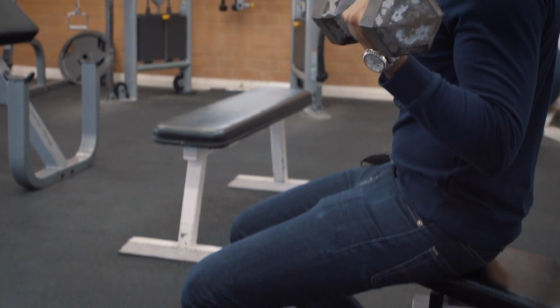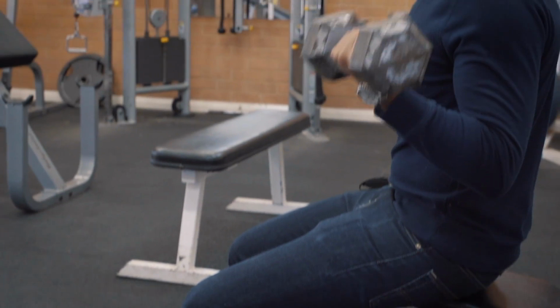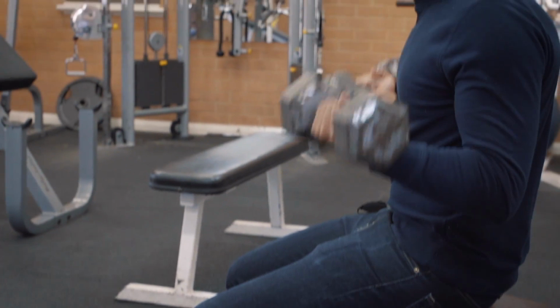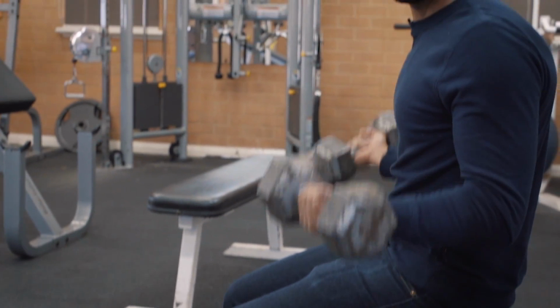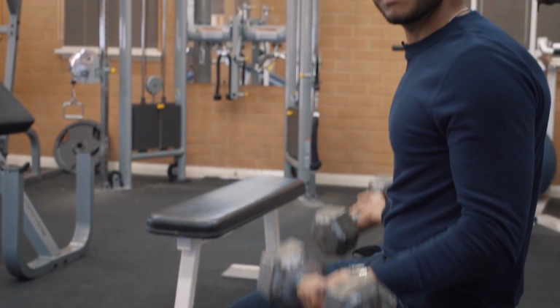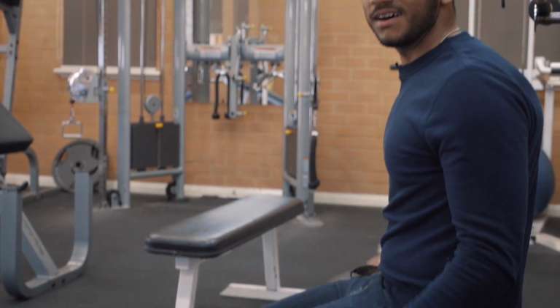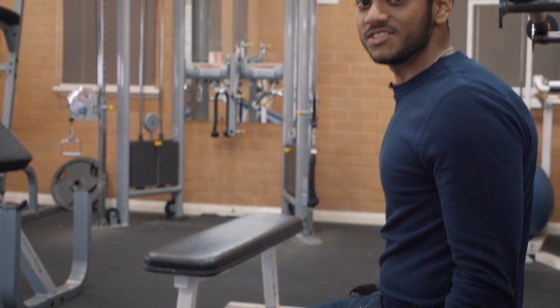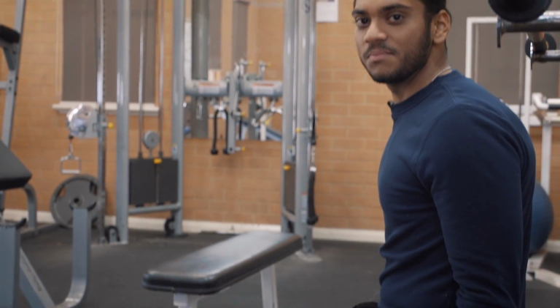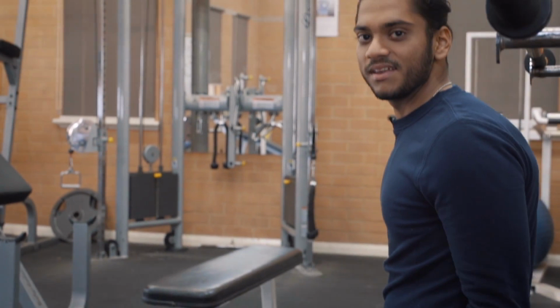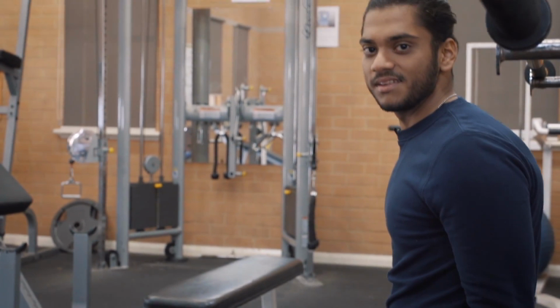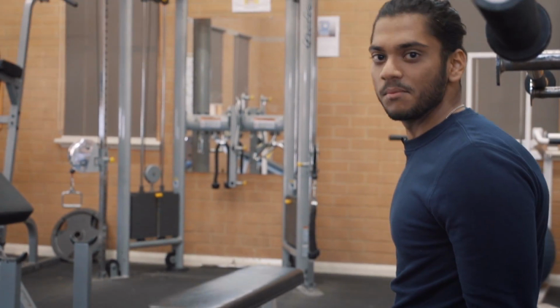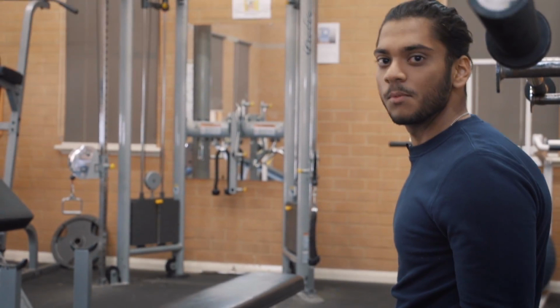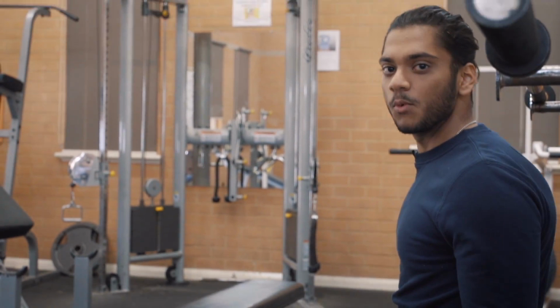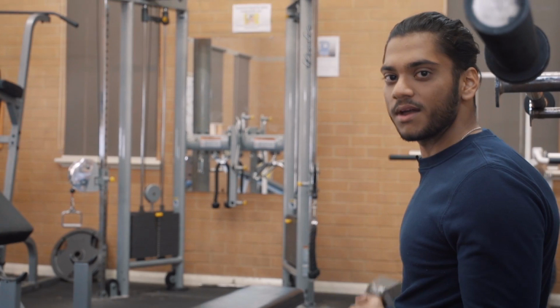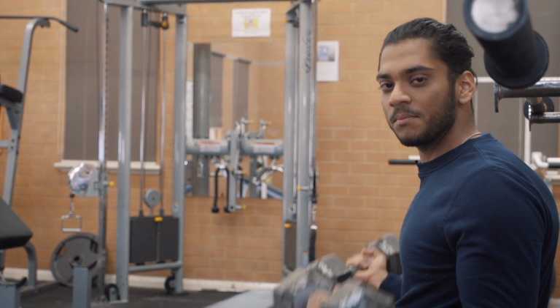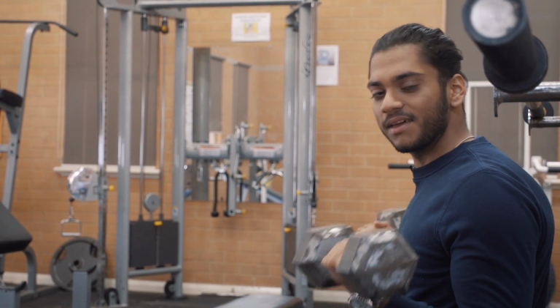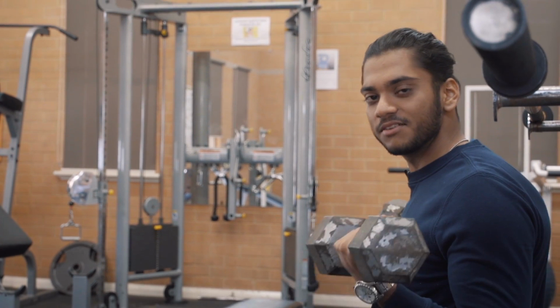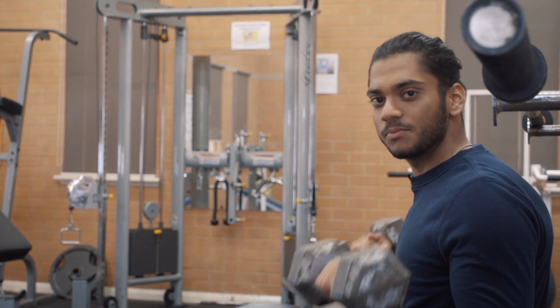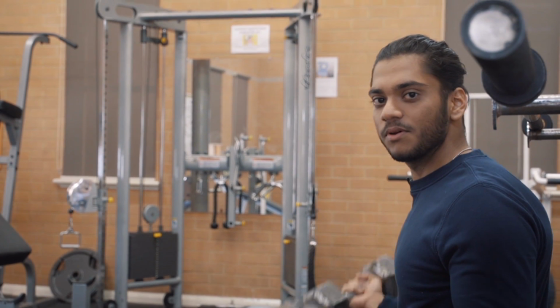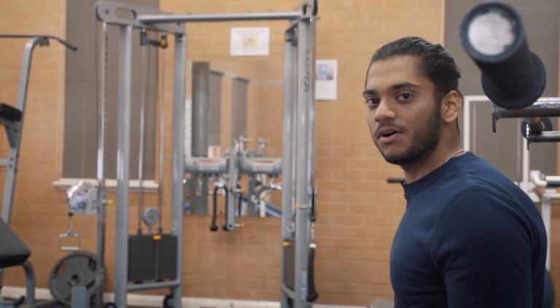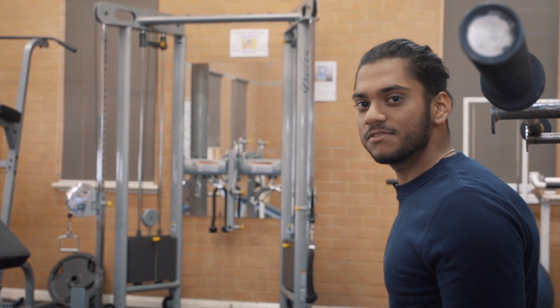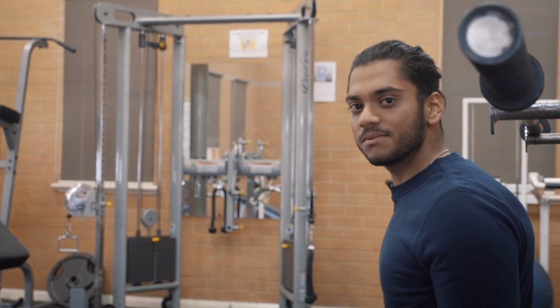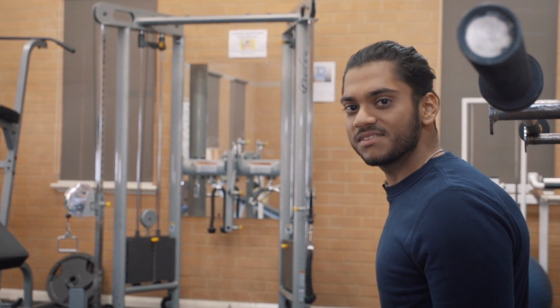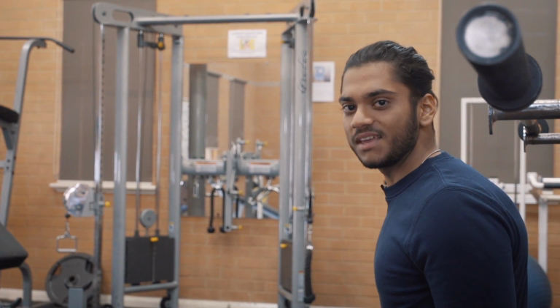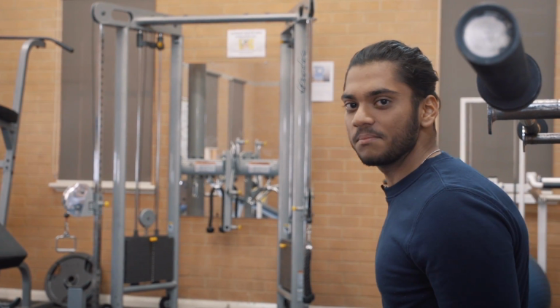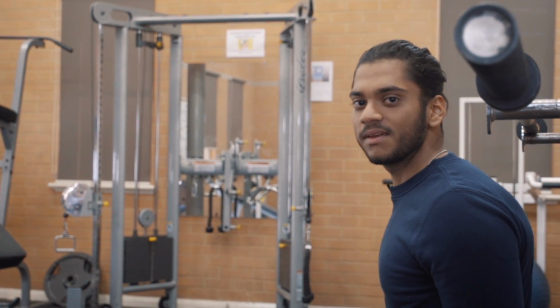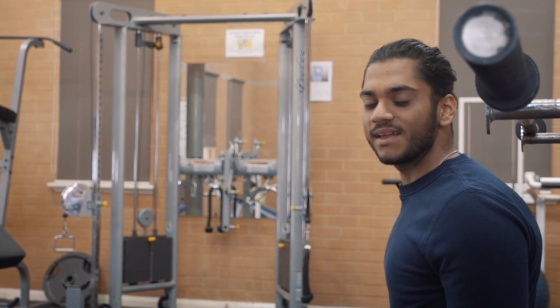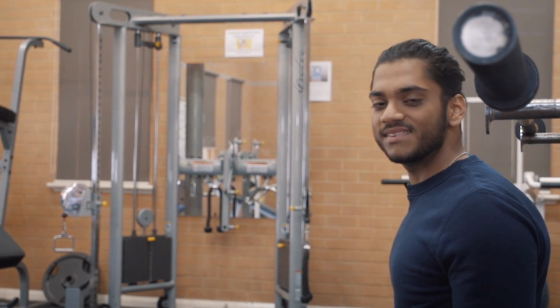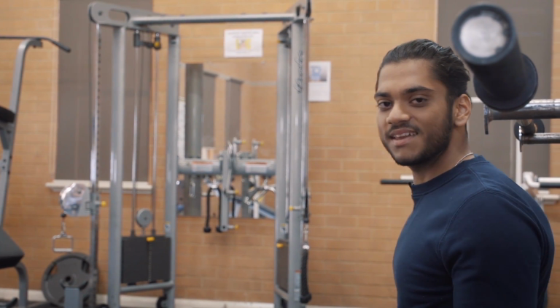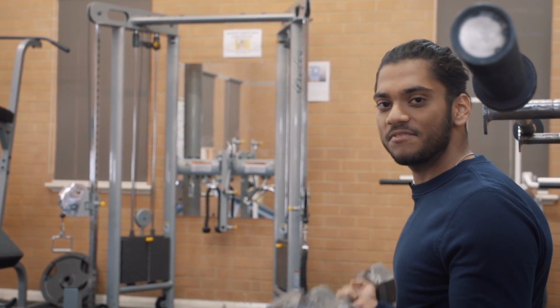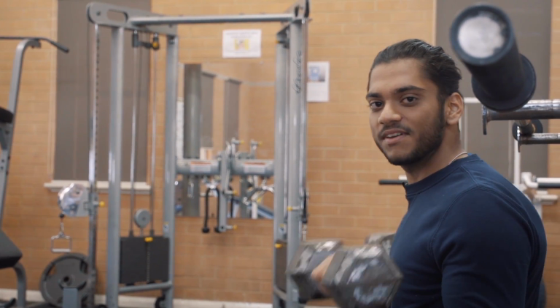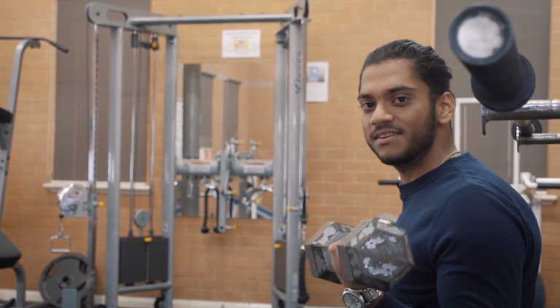This is our gymnasium. We come here to blow off some steam and stay fit.